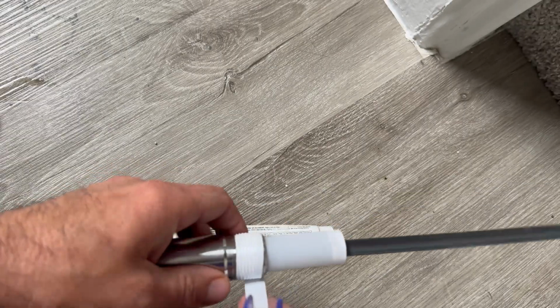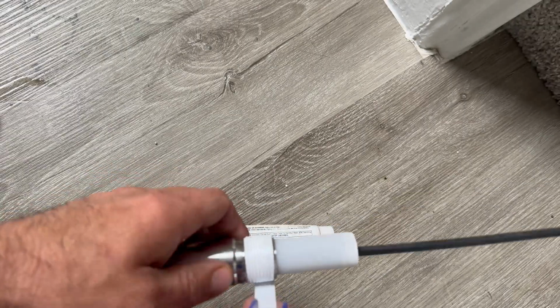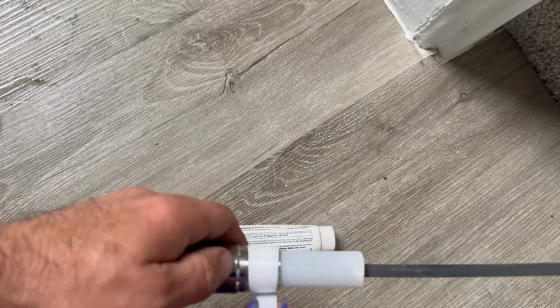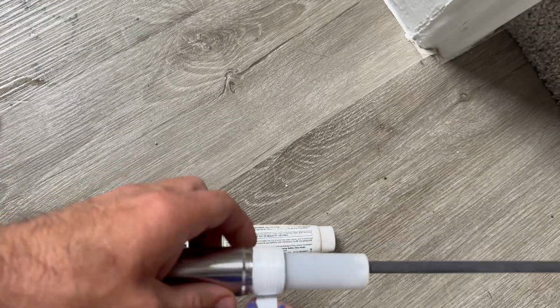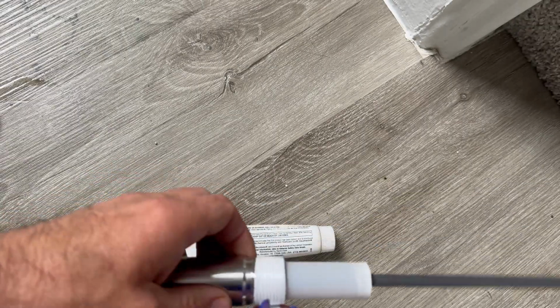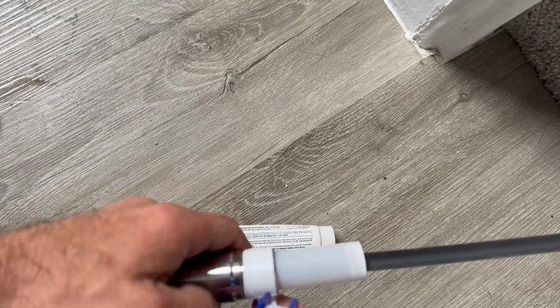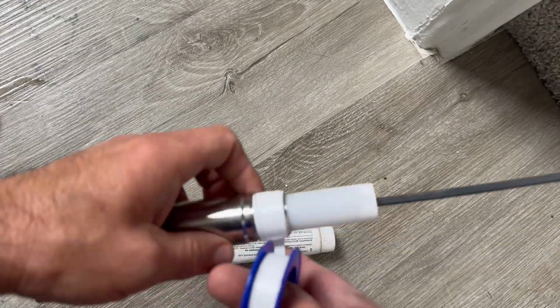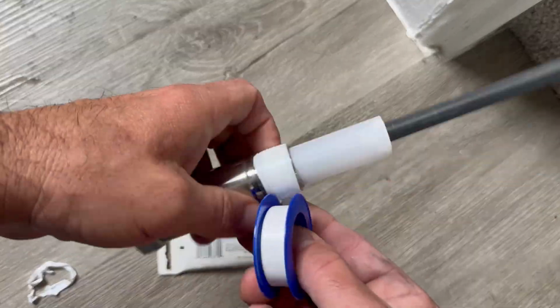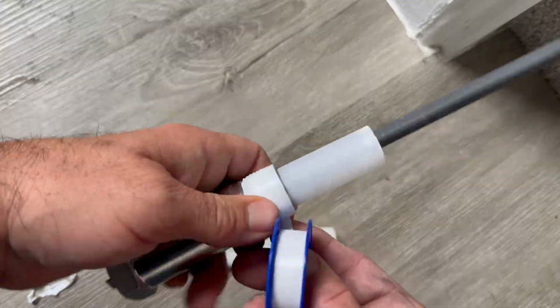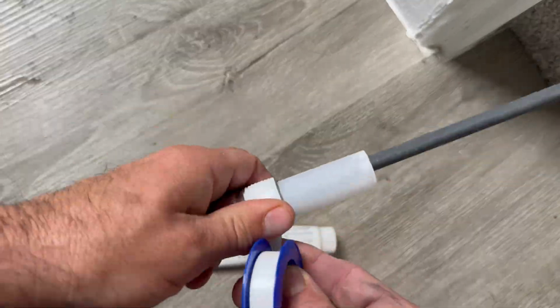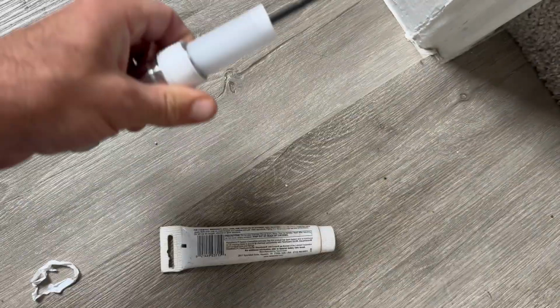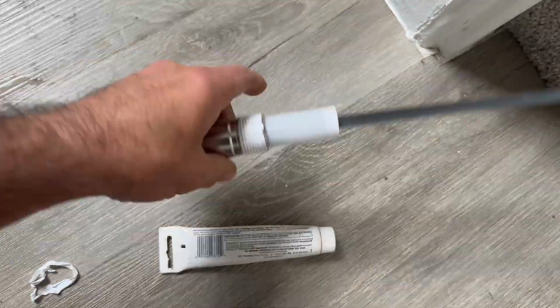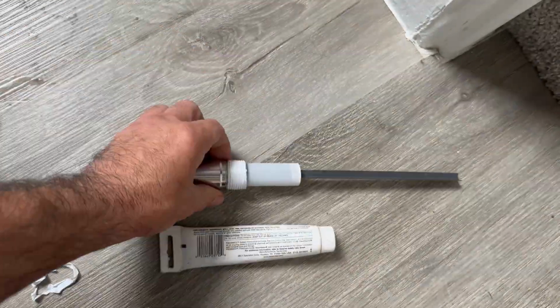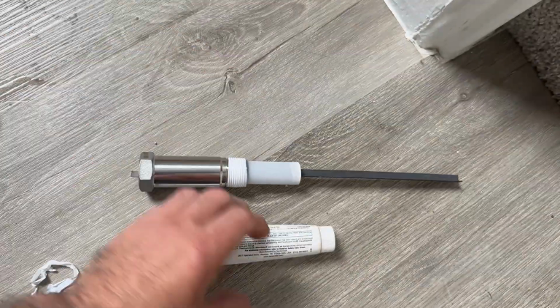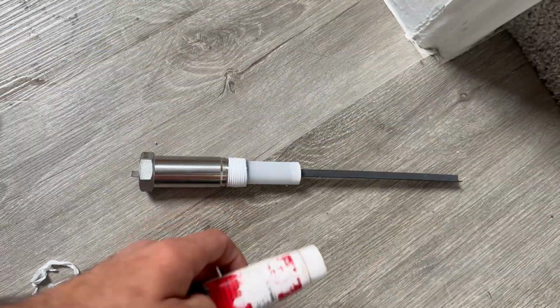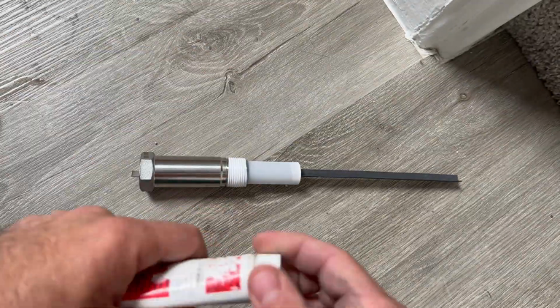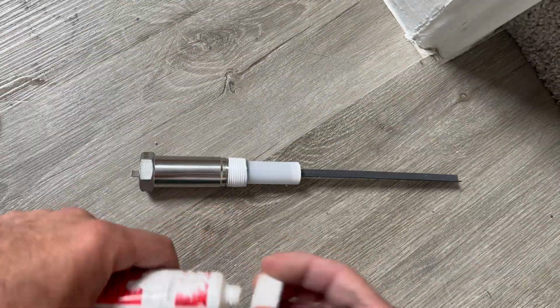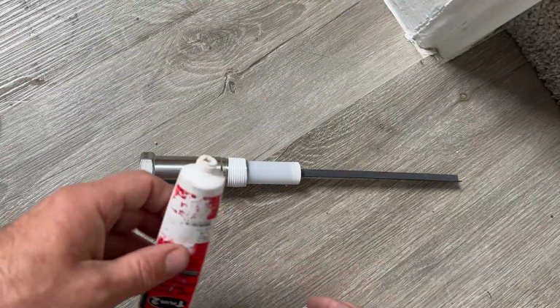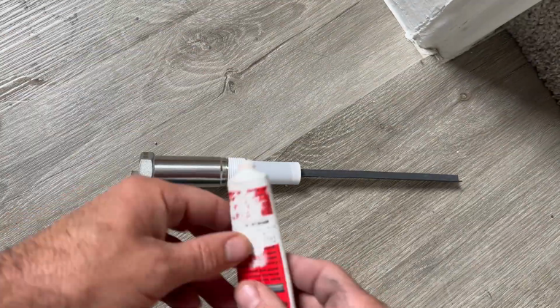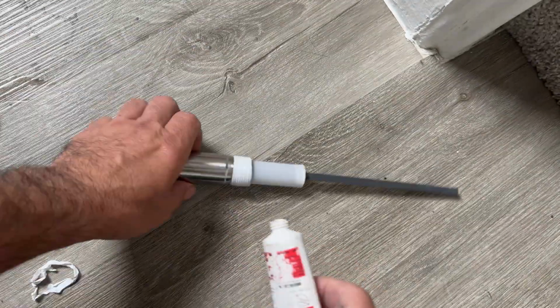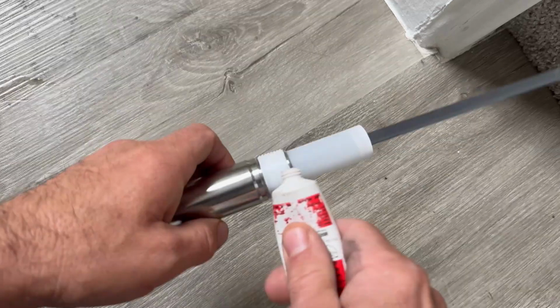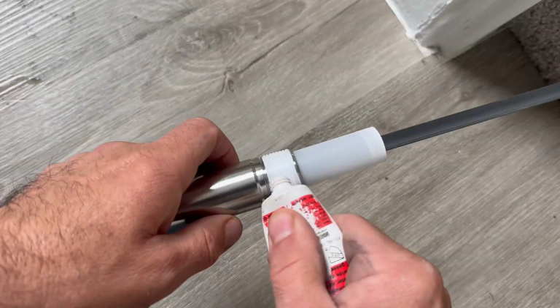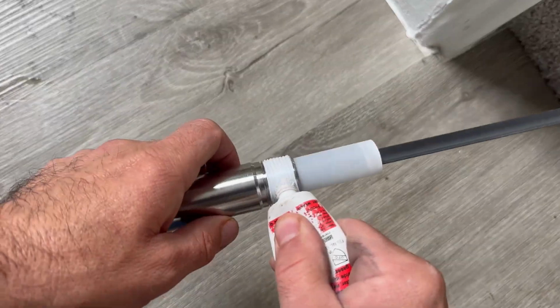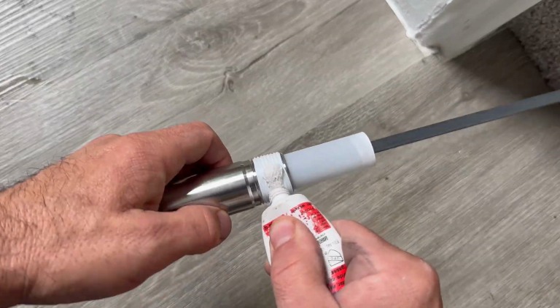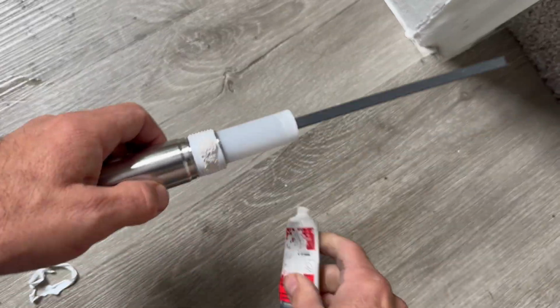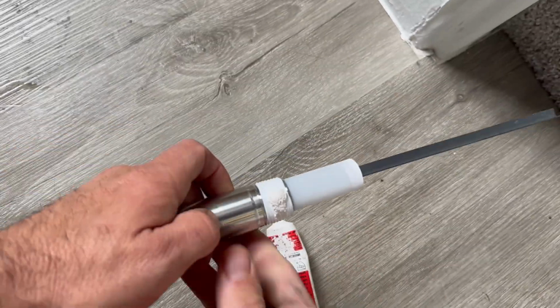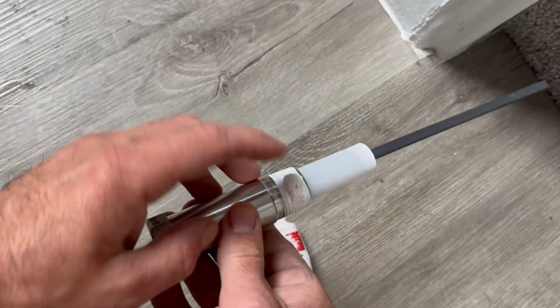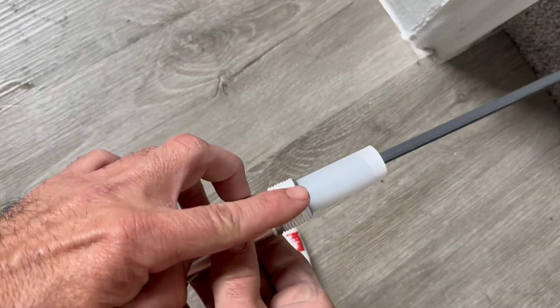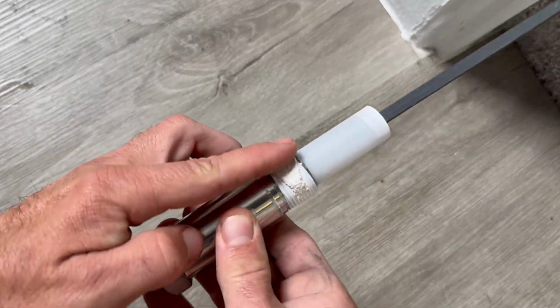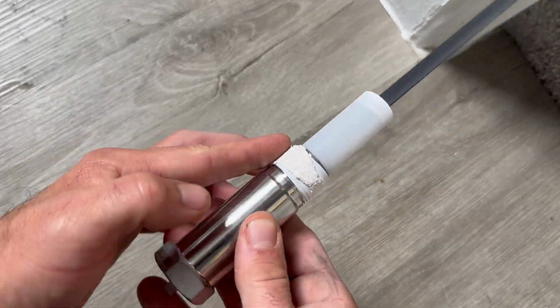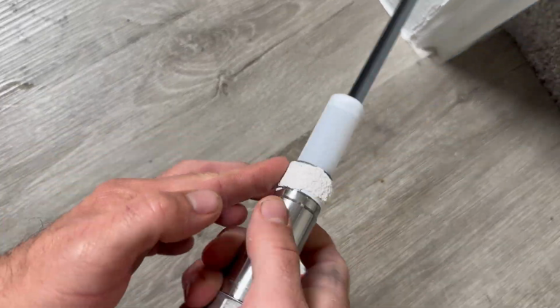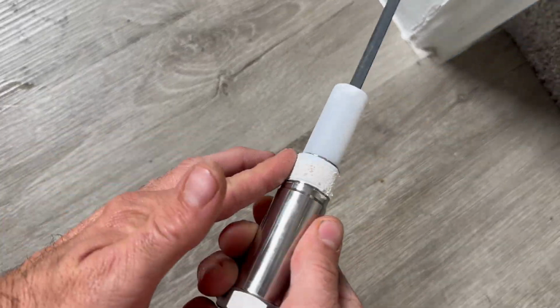When prepping the new anode rod, it's recommended to Teflon the threads. I like to add some Teflon paste on top of the tape.